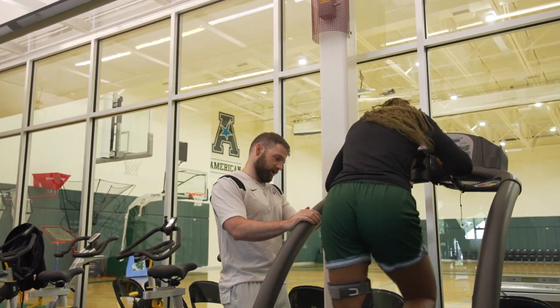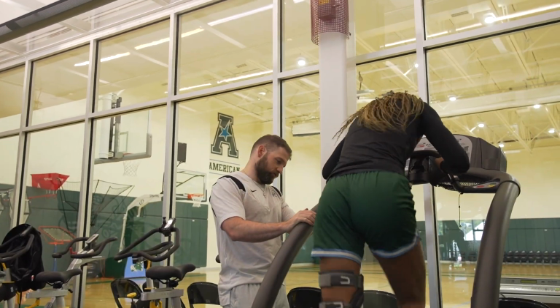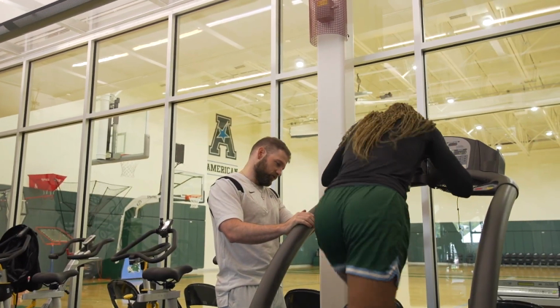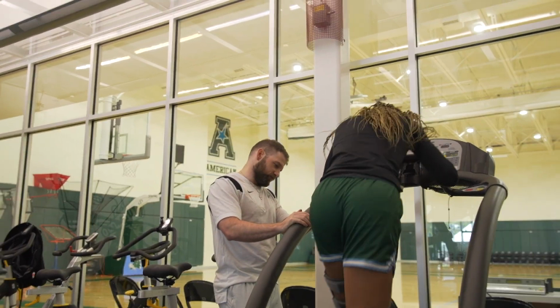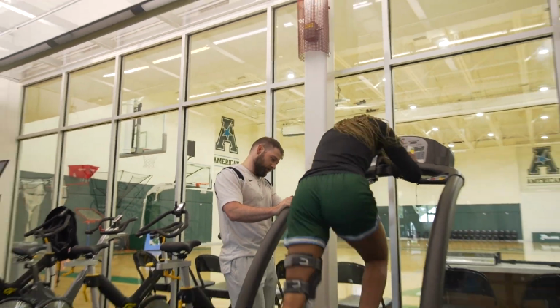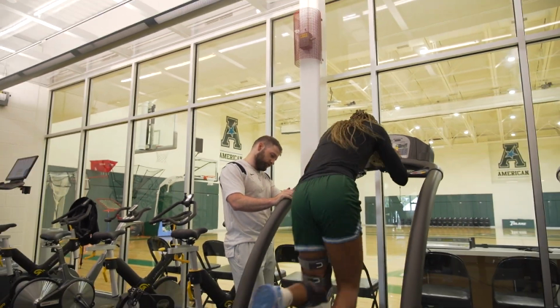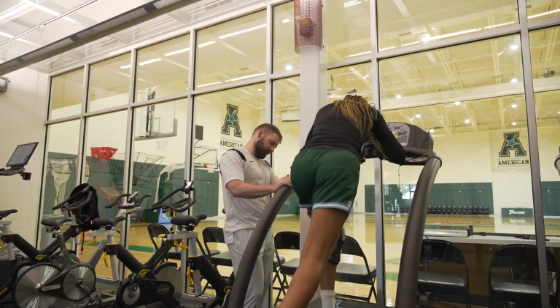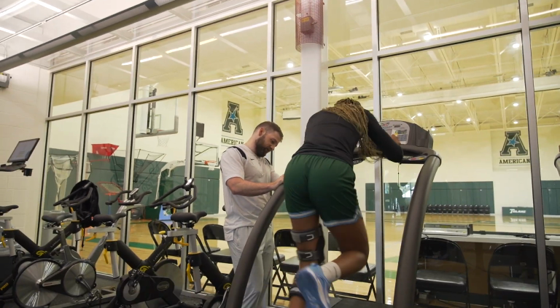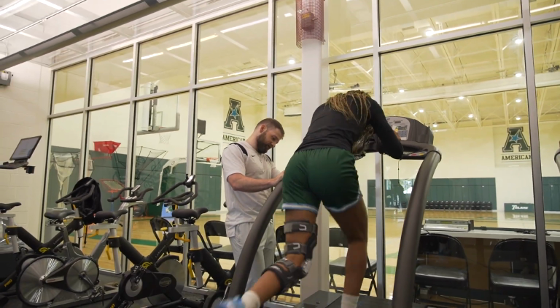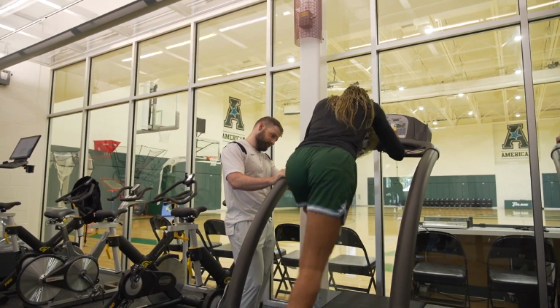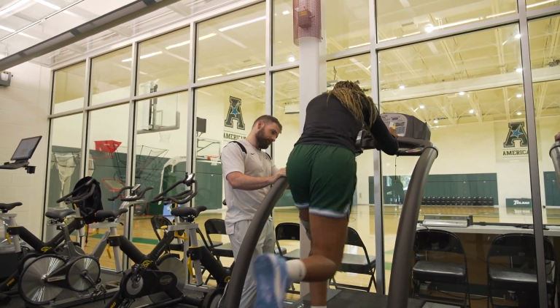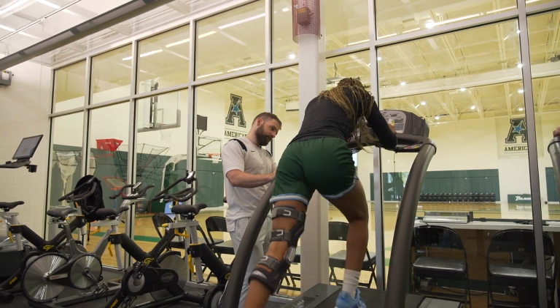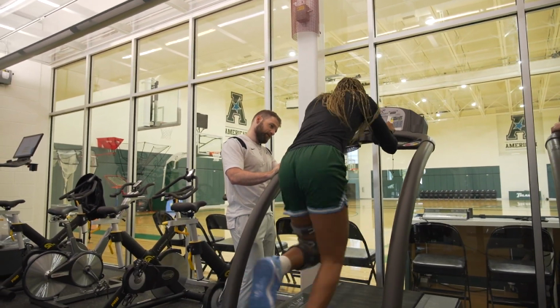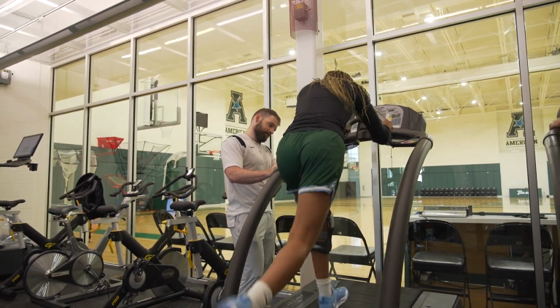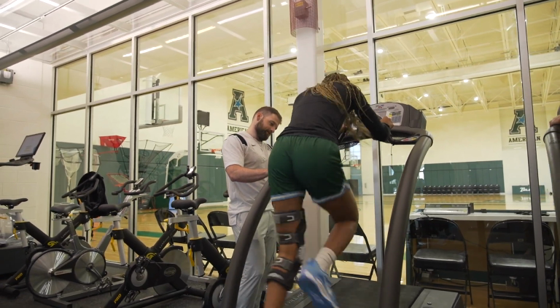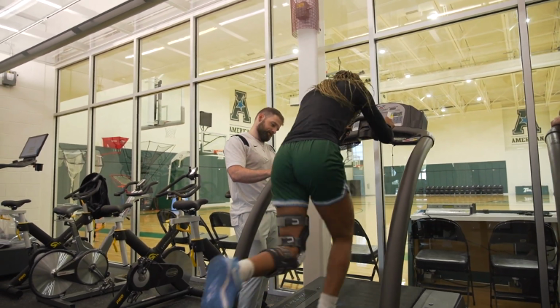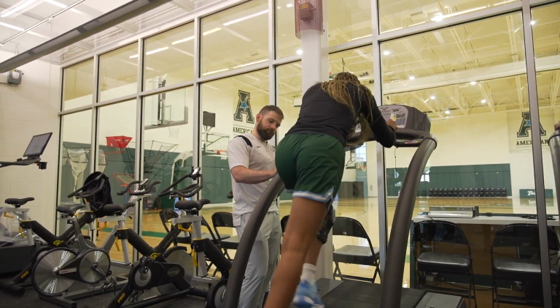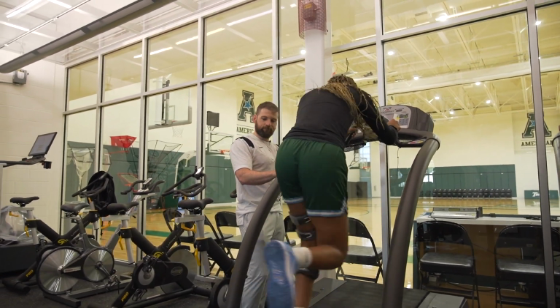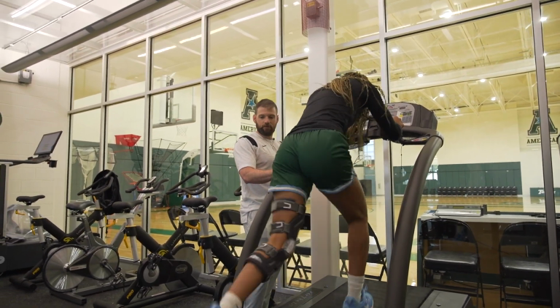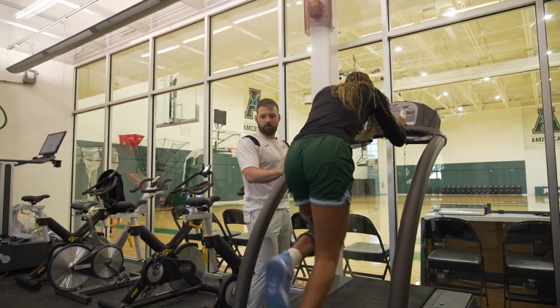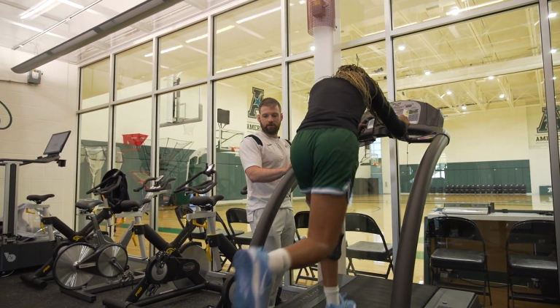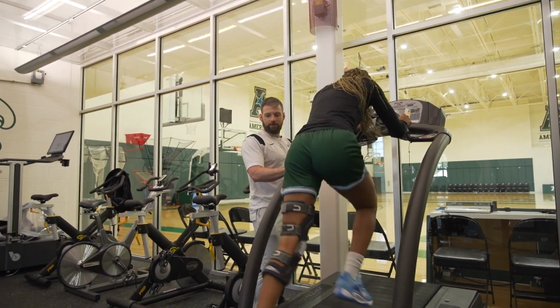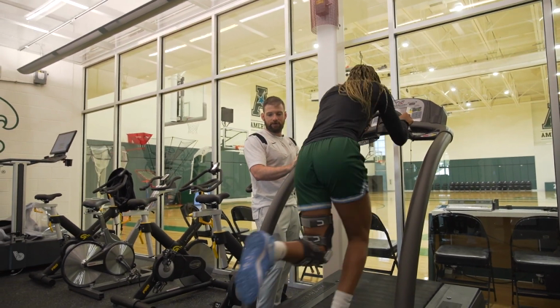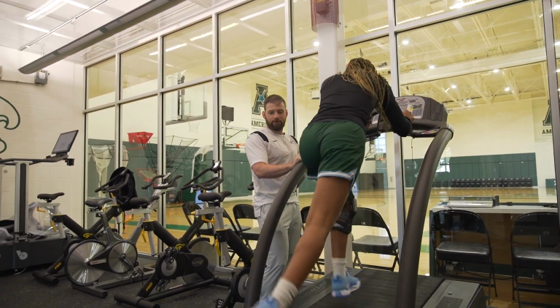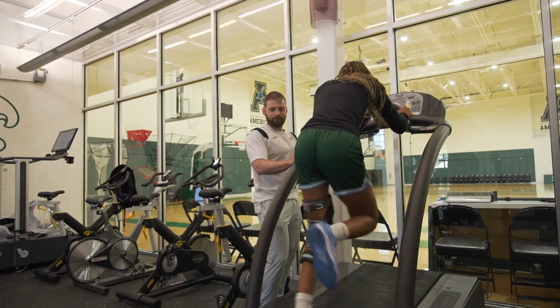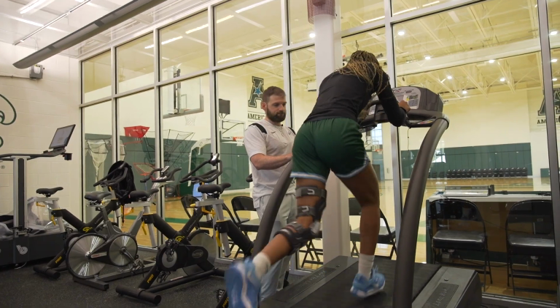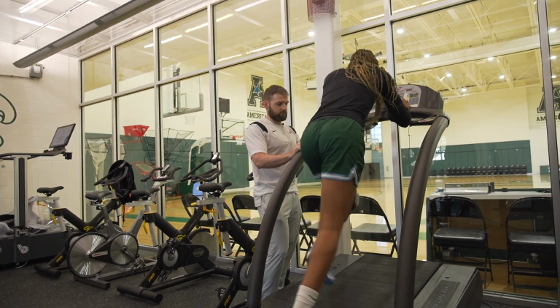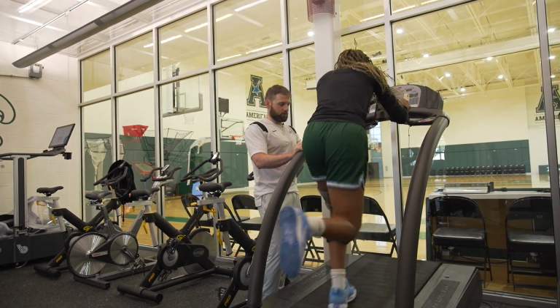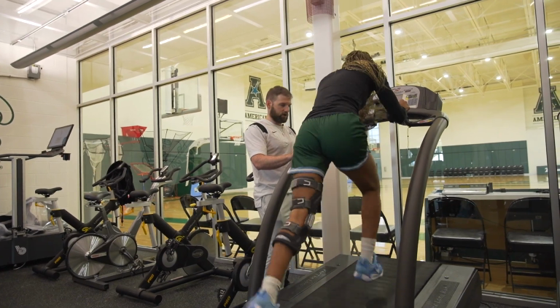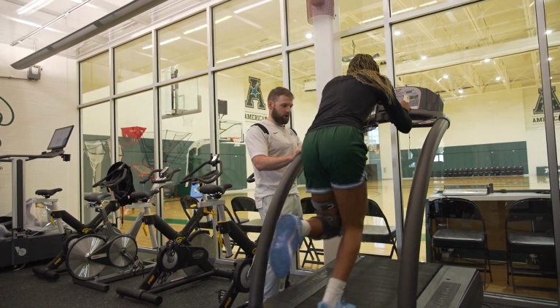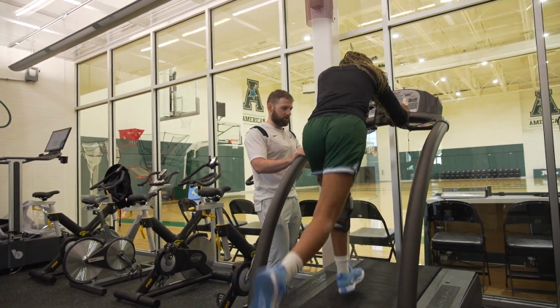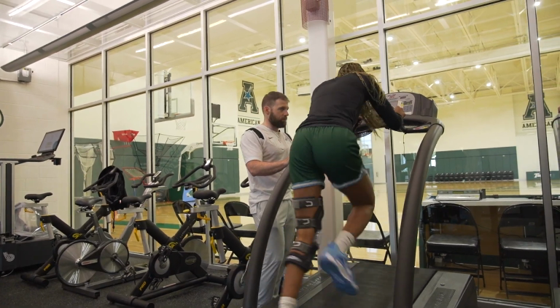Stand, drive, drive — keep going, keep going, keep going.